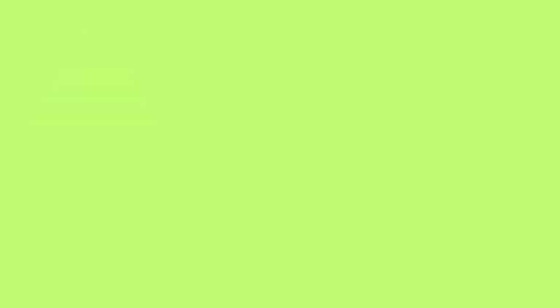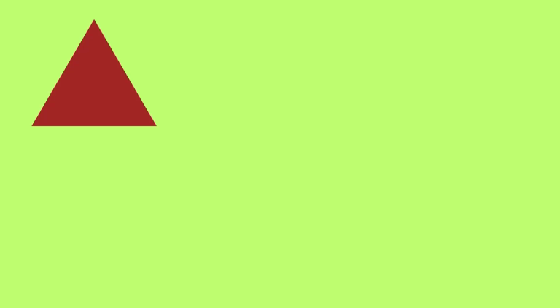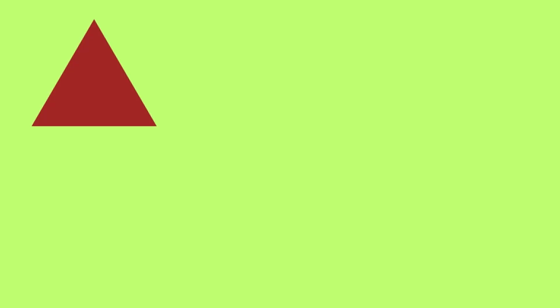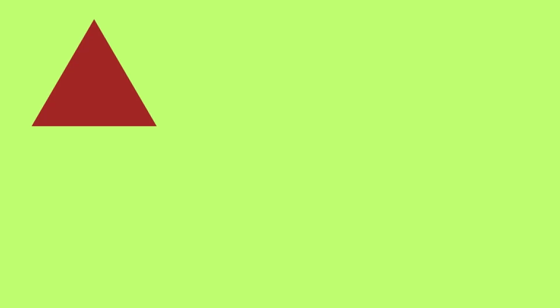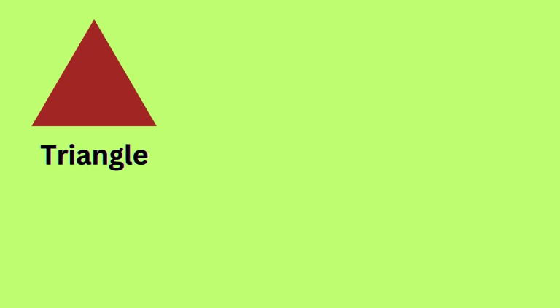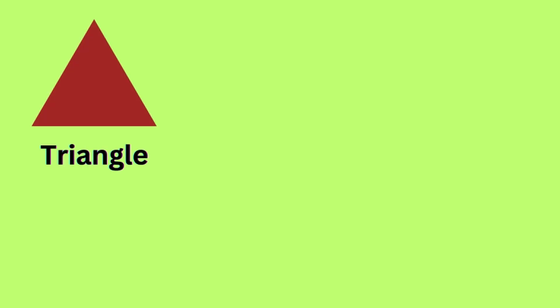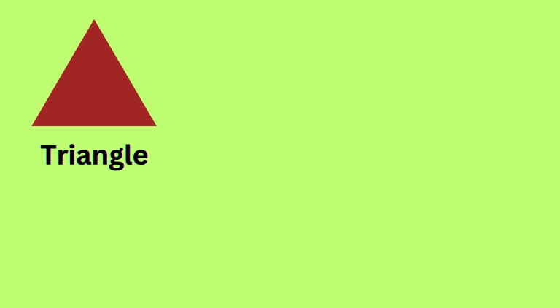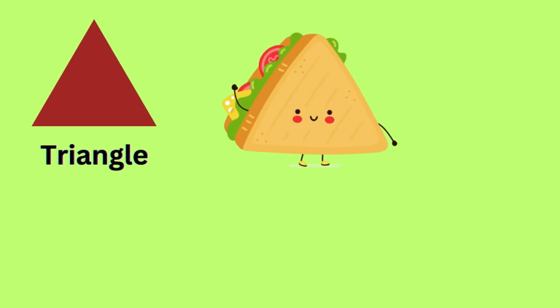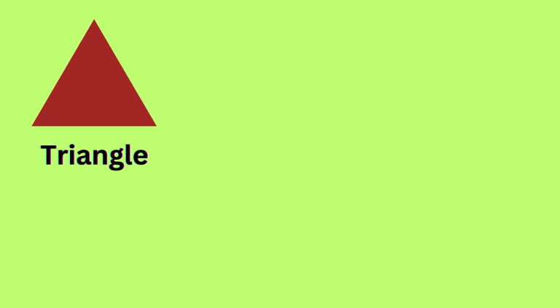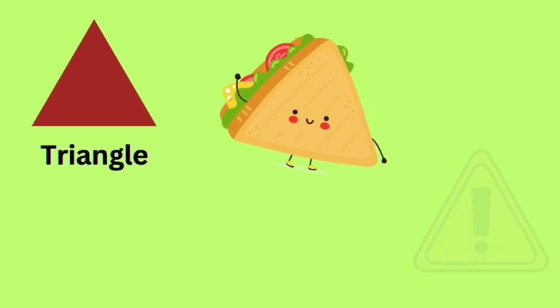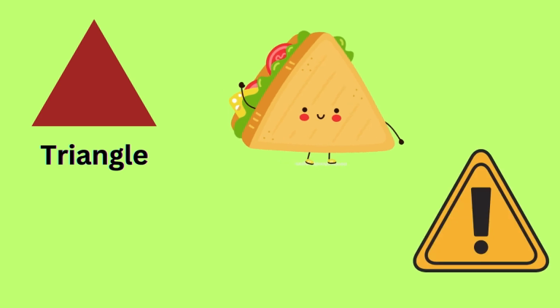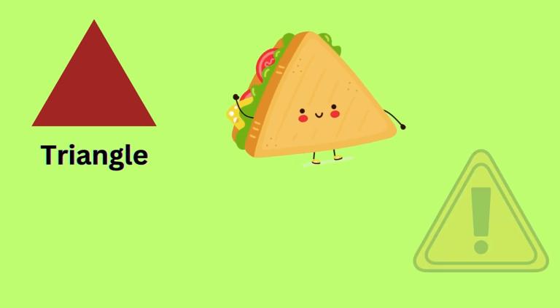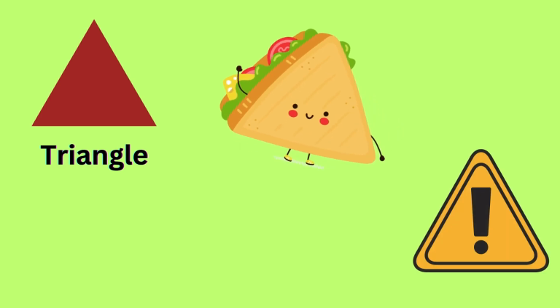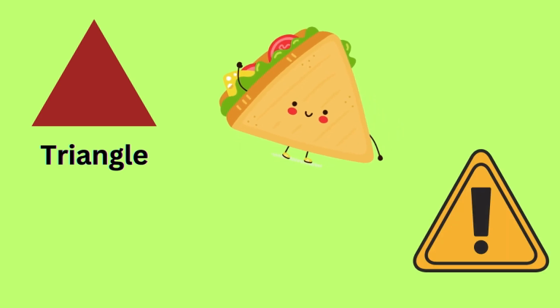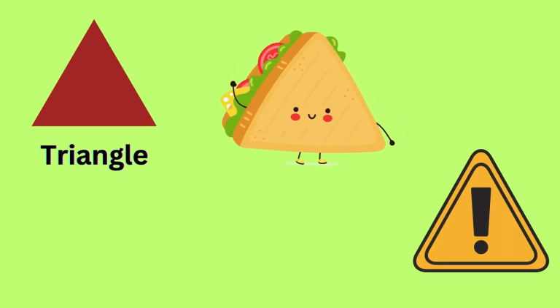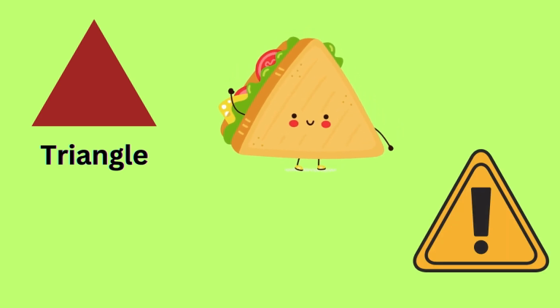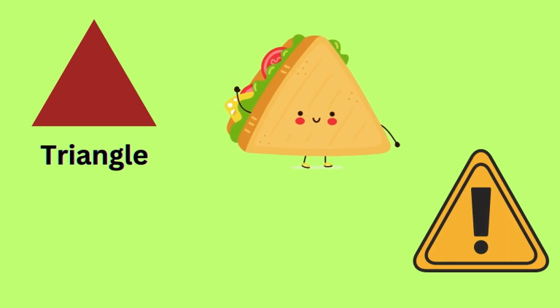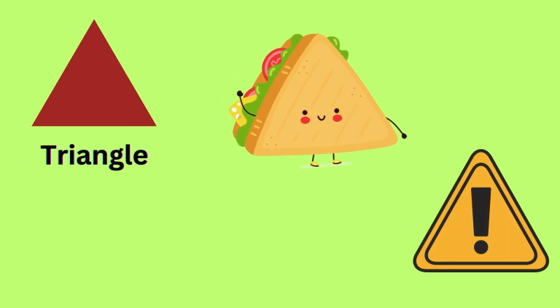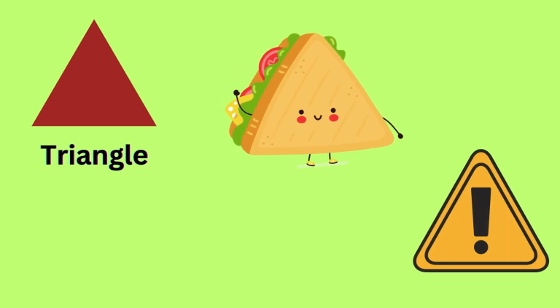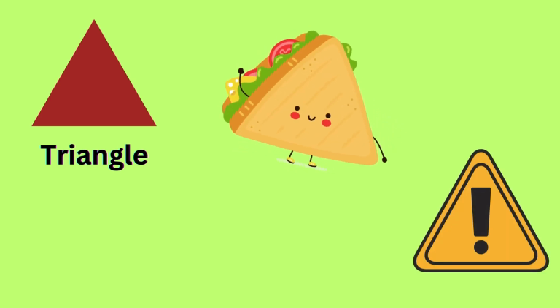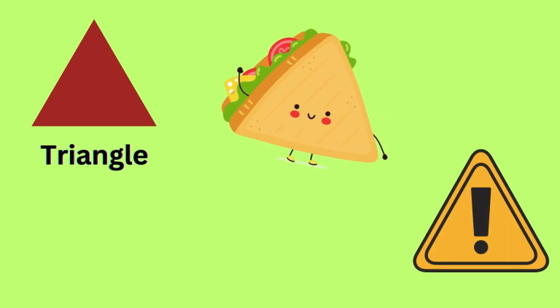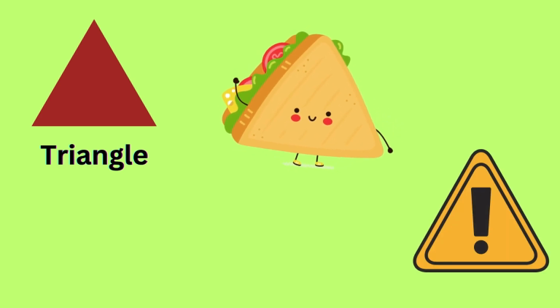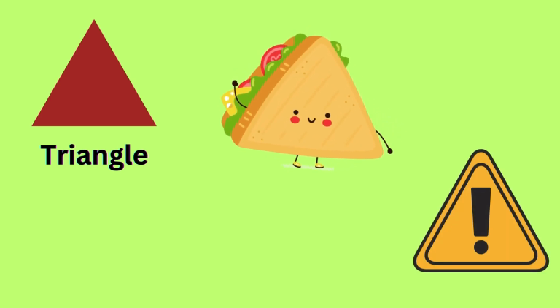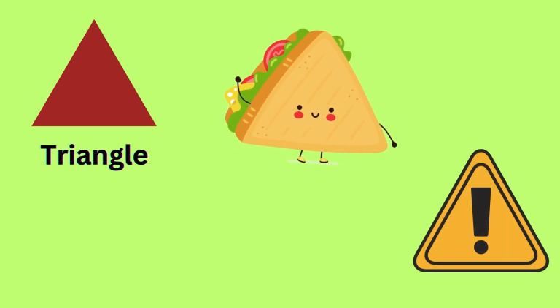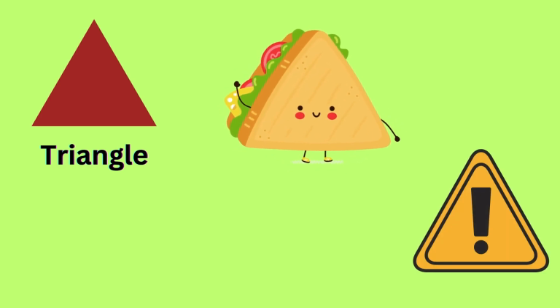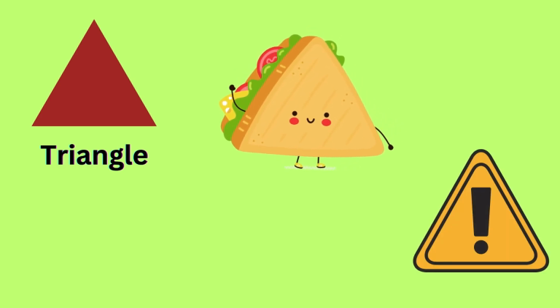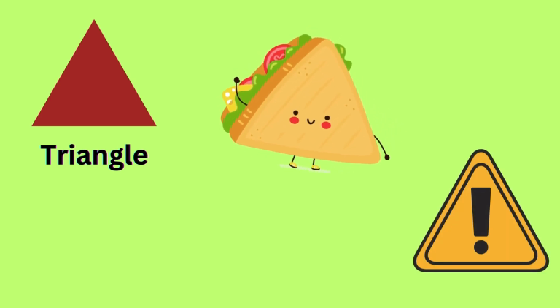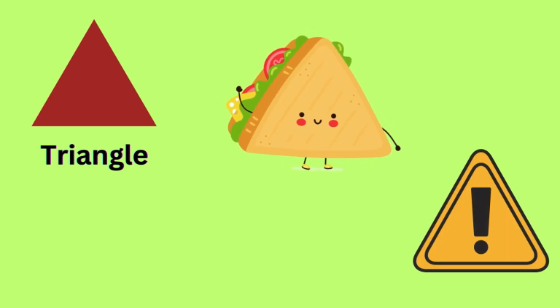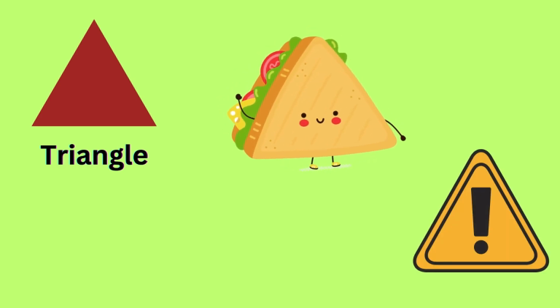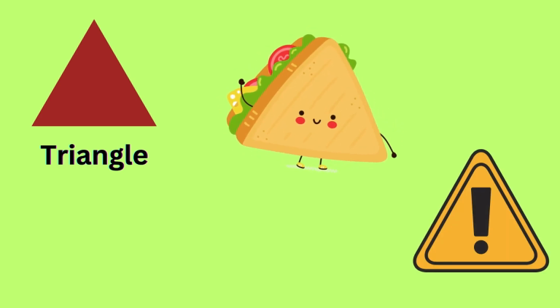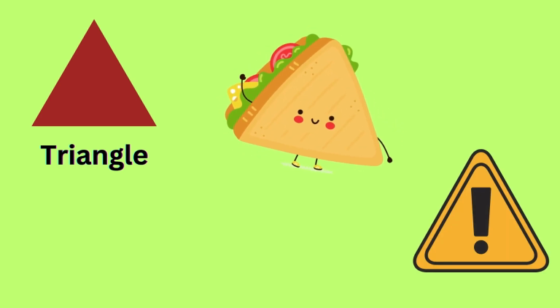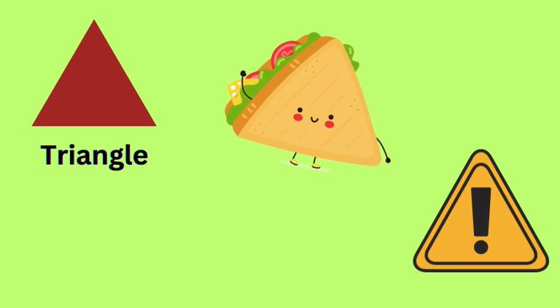Triangle. Sandwich and sign board are triangle in shape.